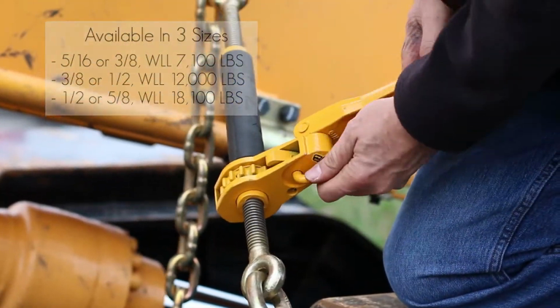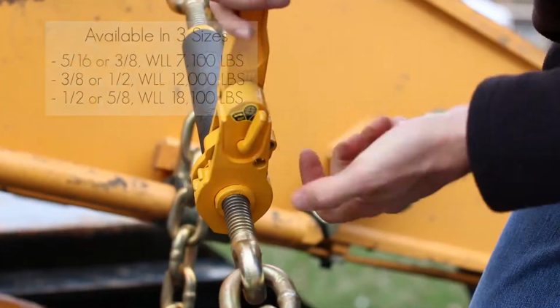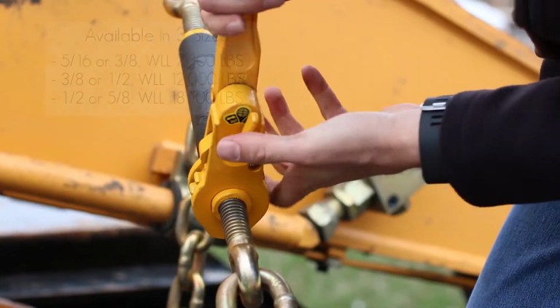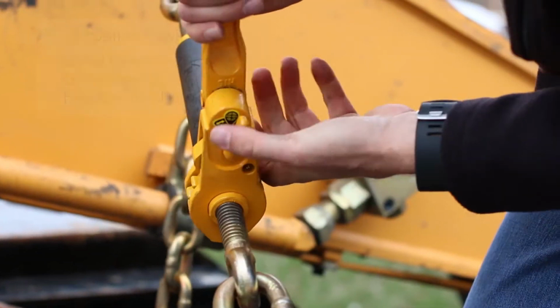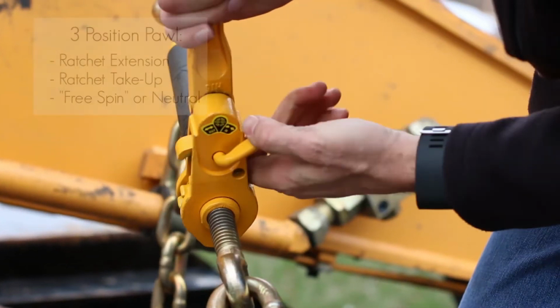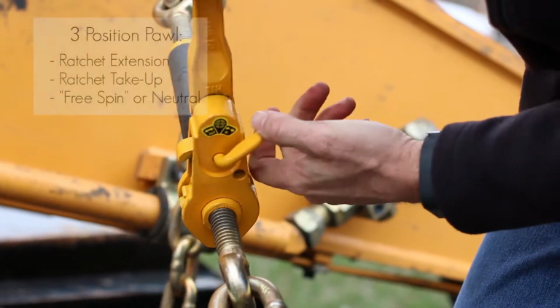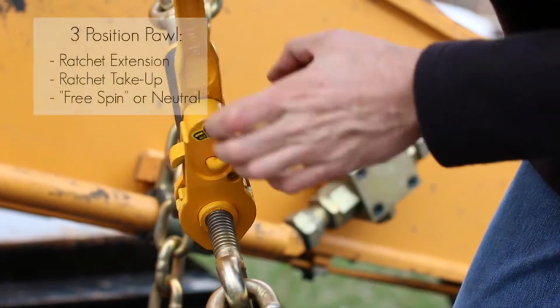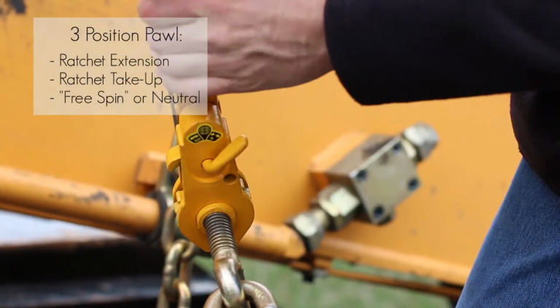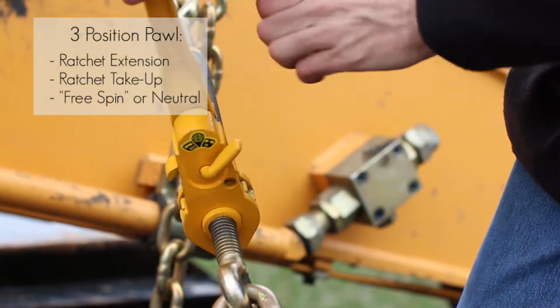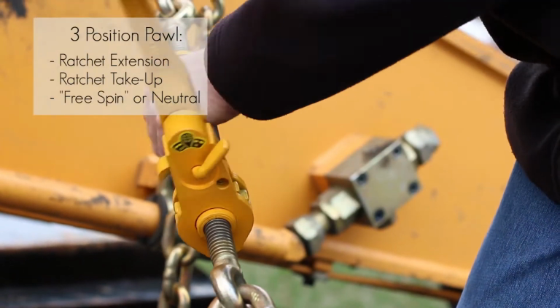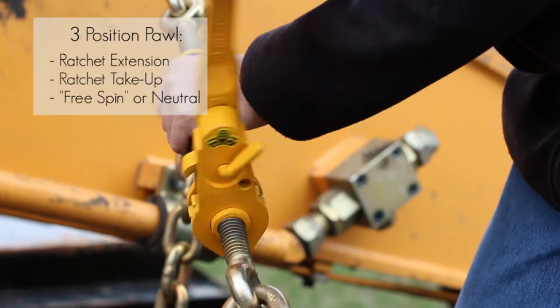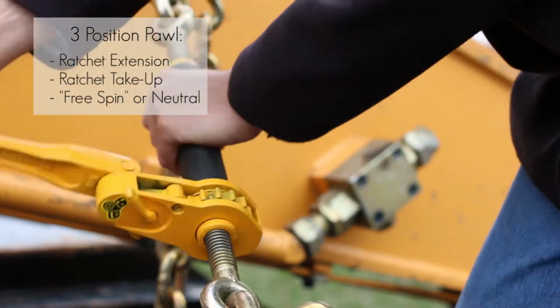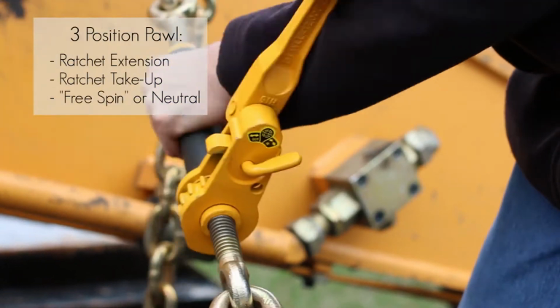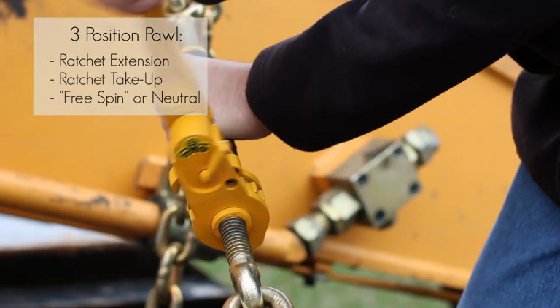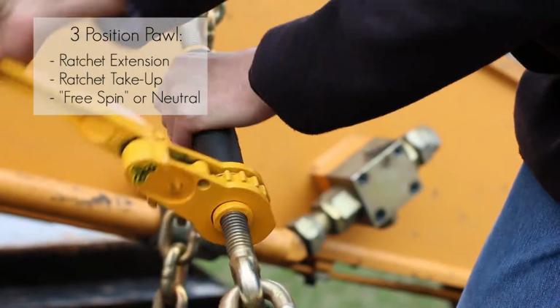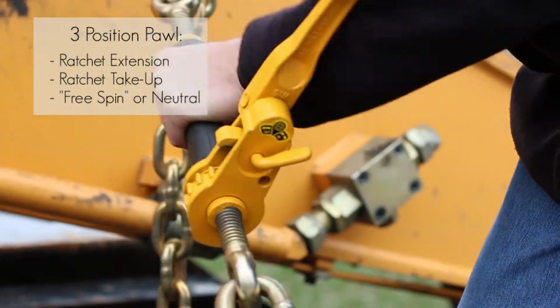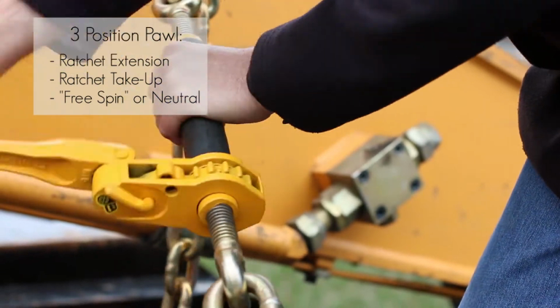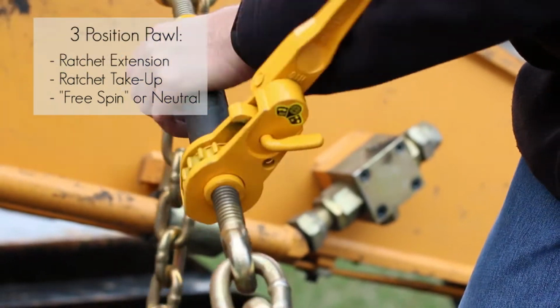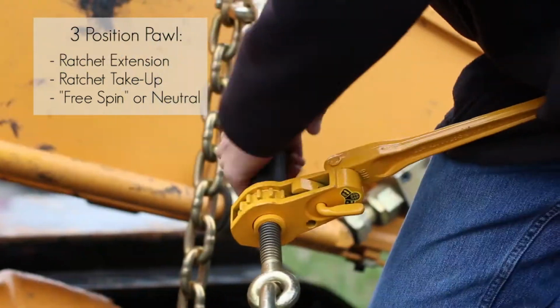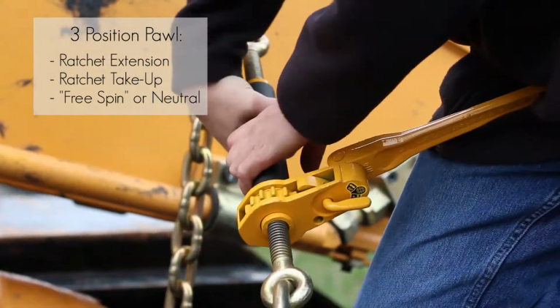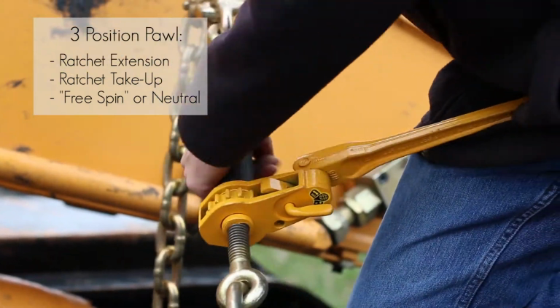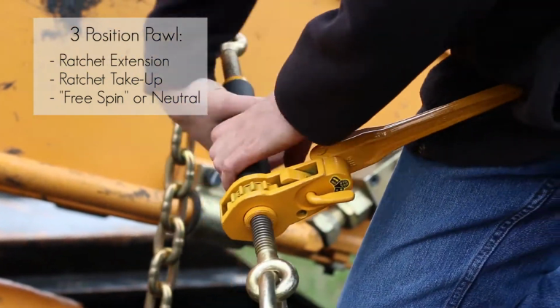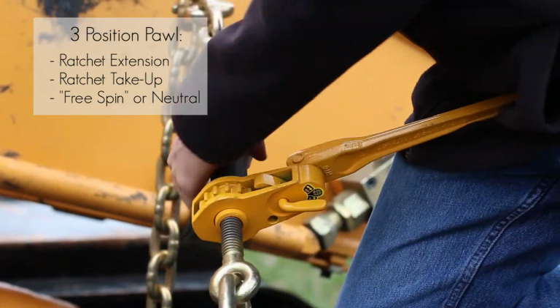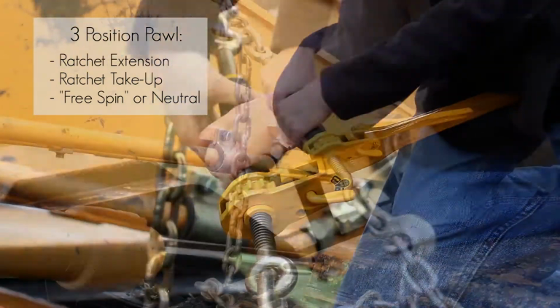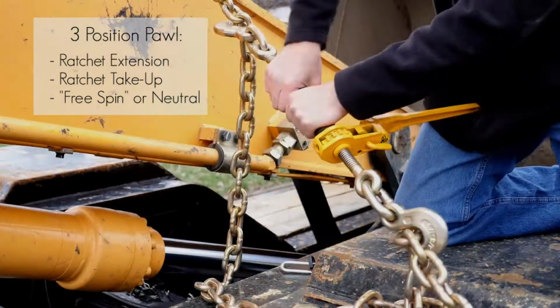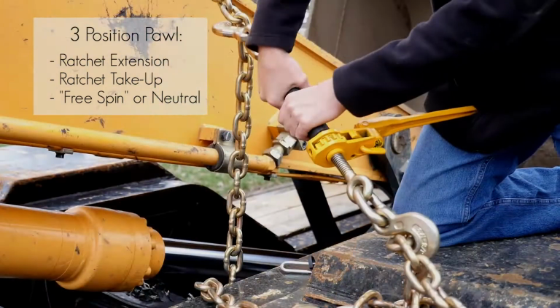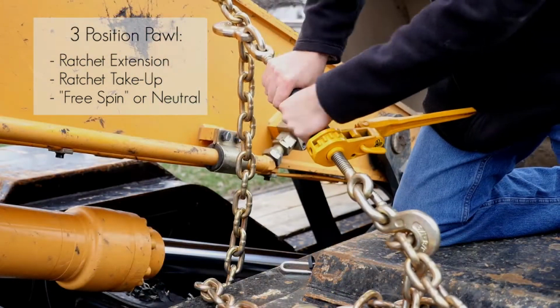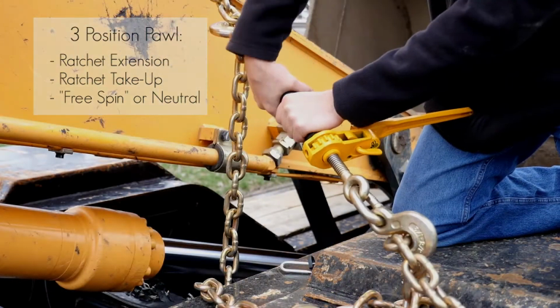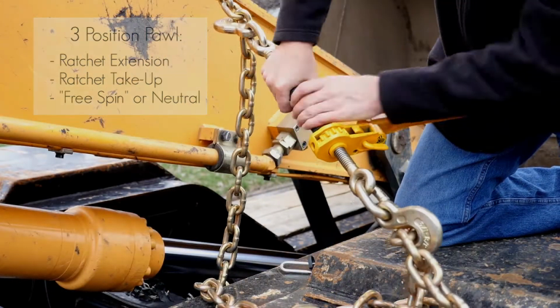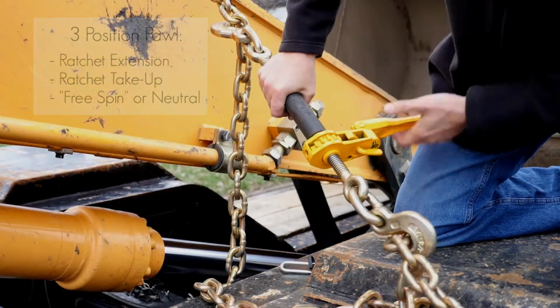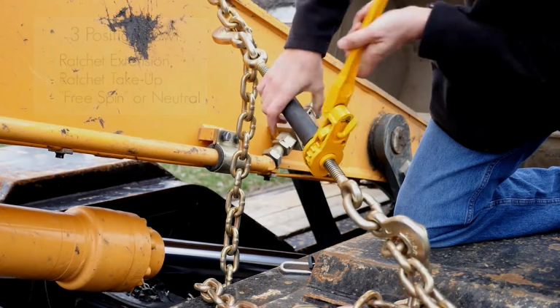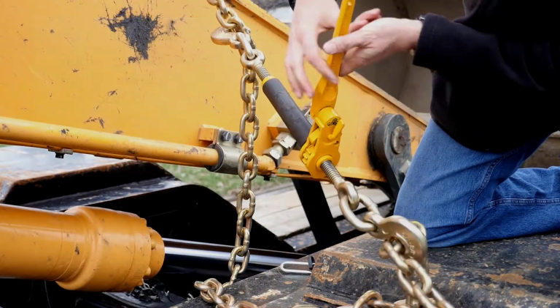The three-position pawl offers ratchet extension, ratchet take-up, and a free spin or neutral setting.